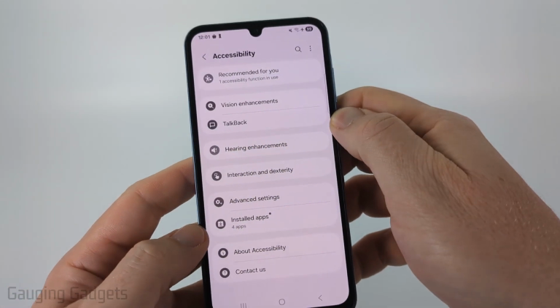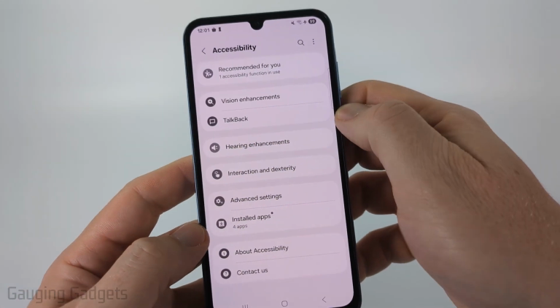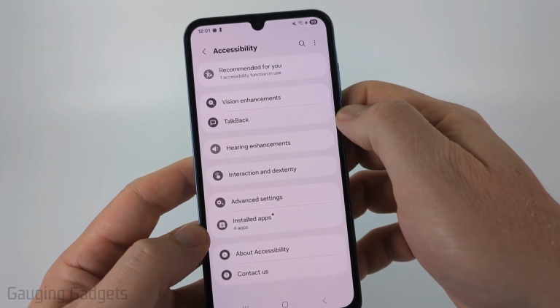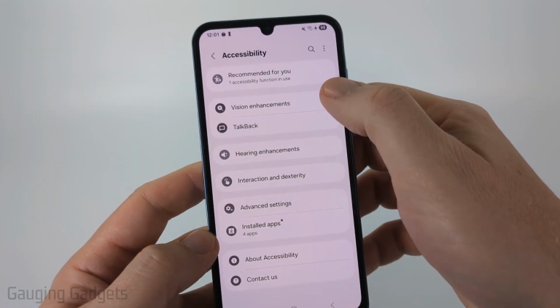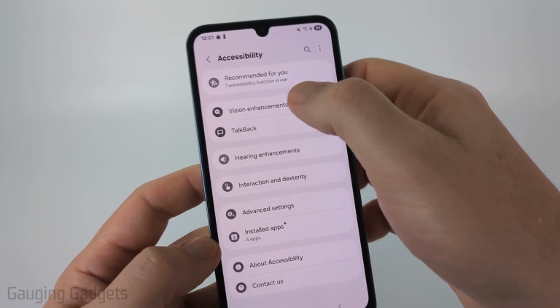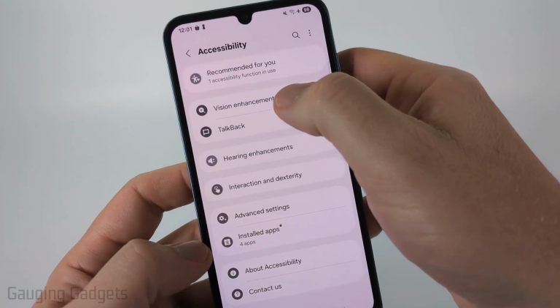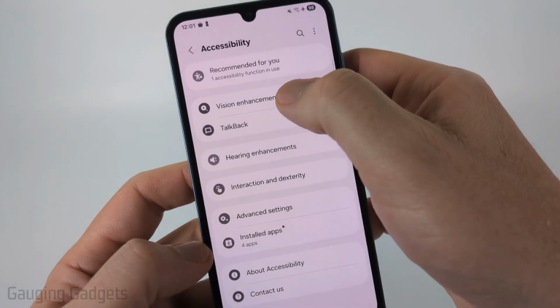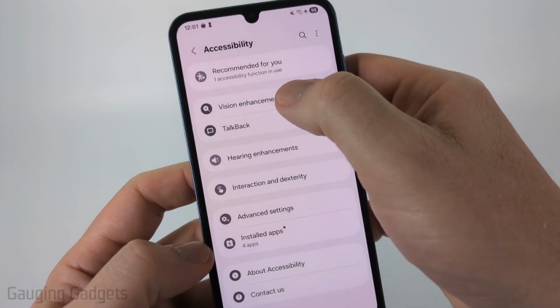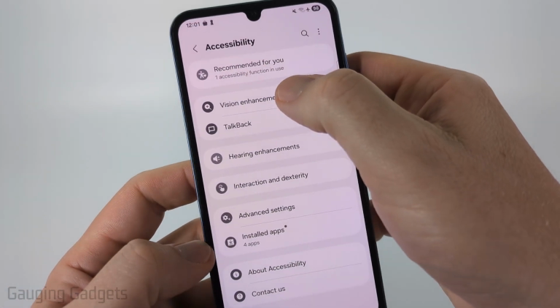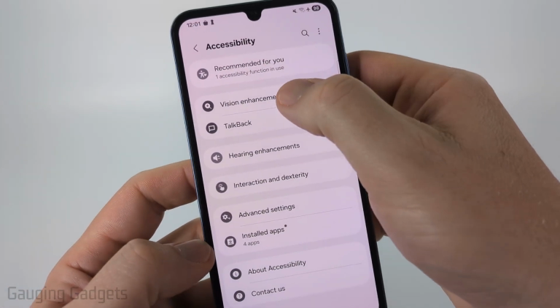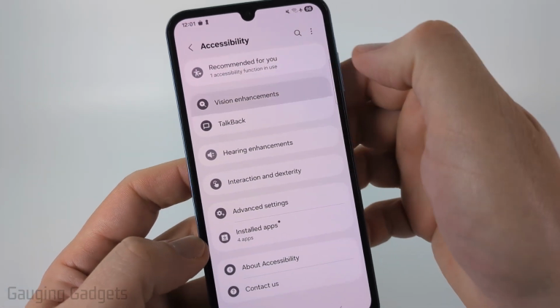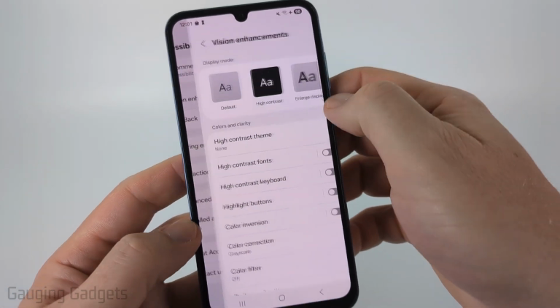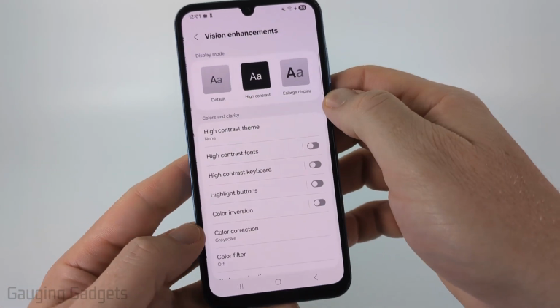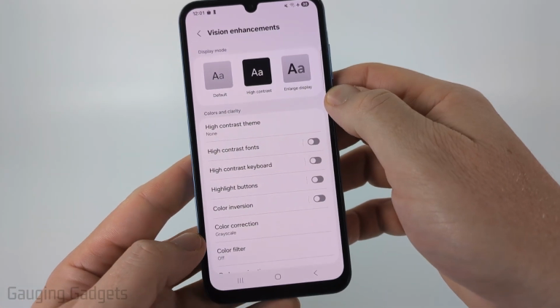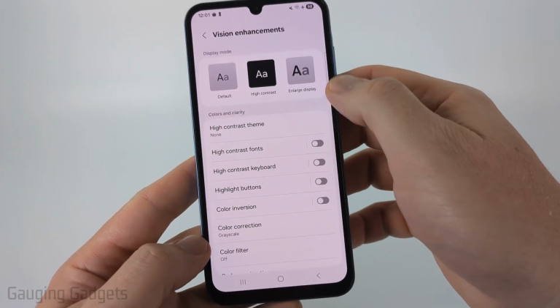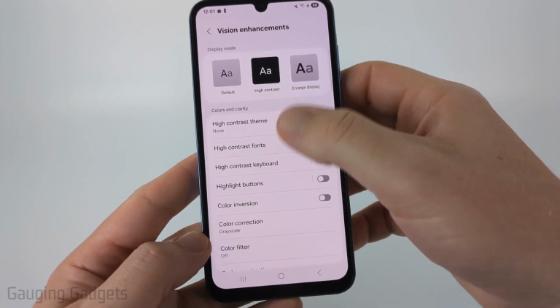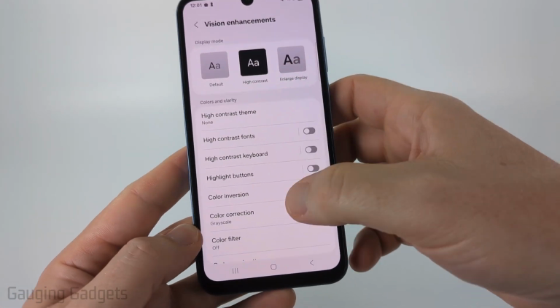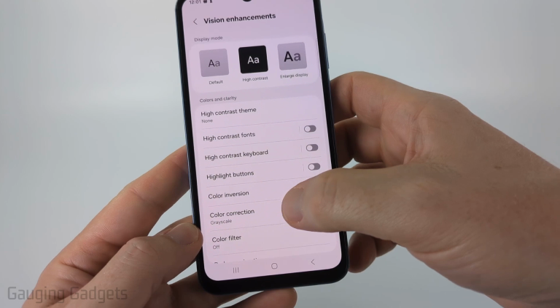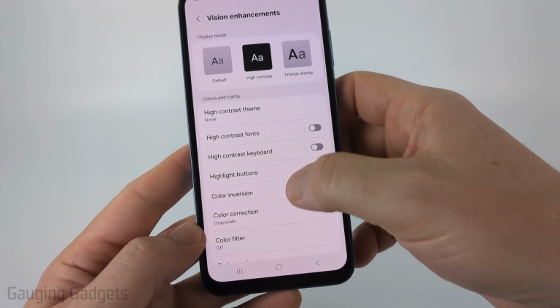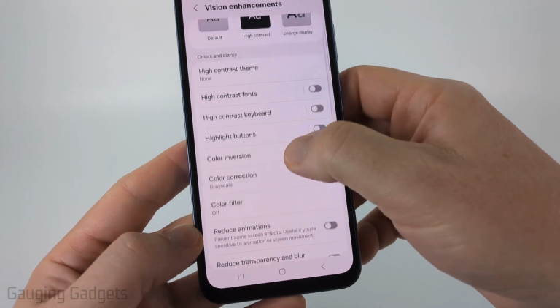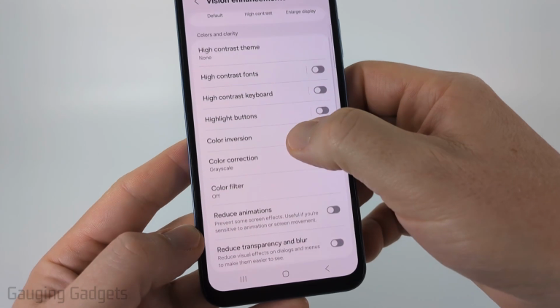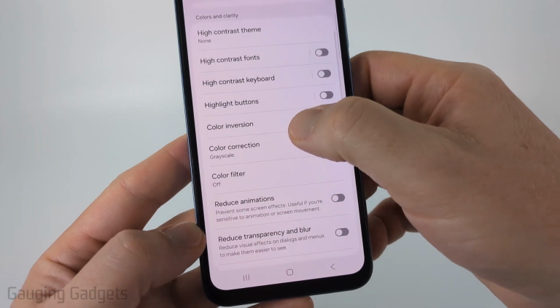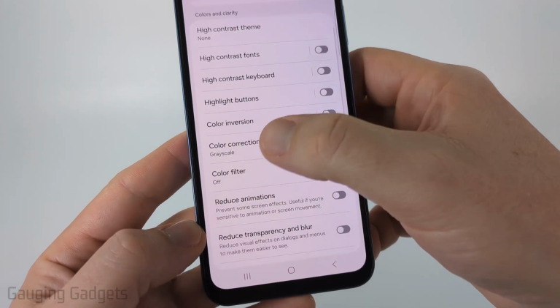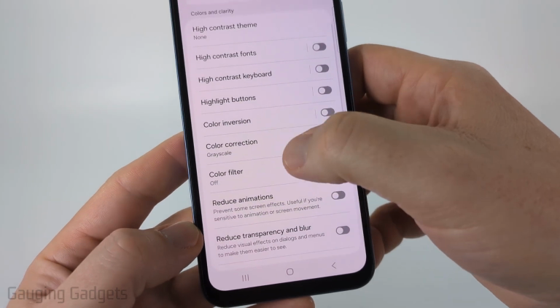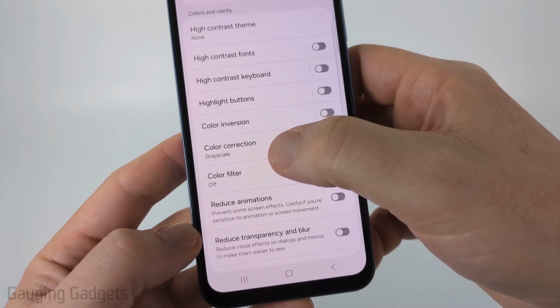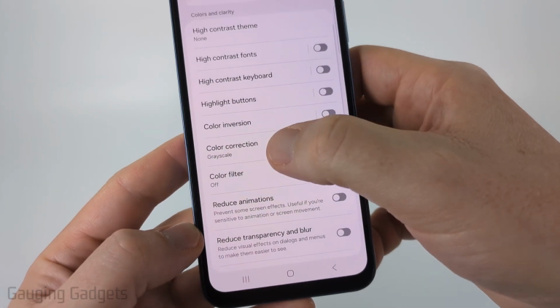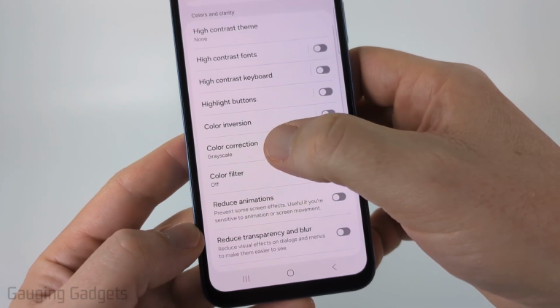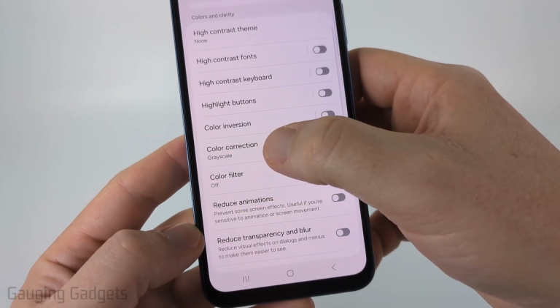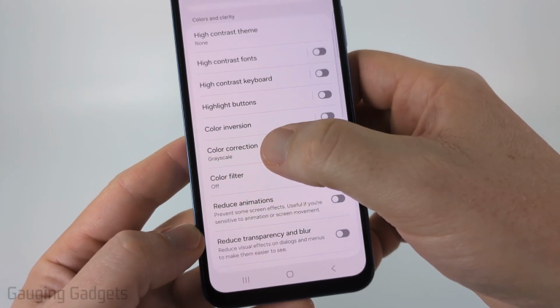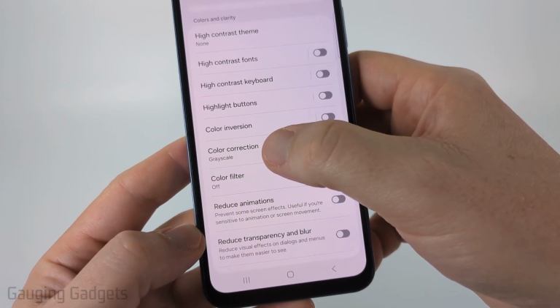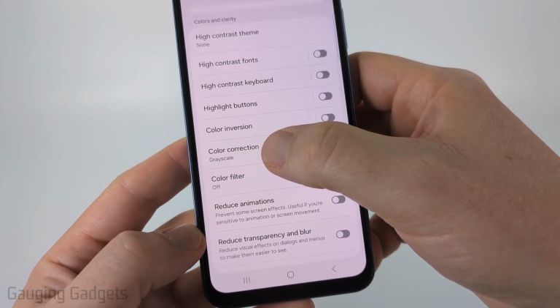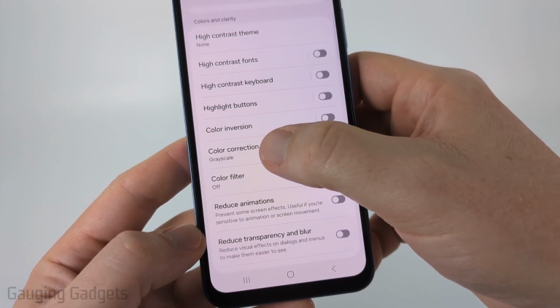From there, select Vision Enhancements. And then all we need to do is near the bottom, select Color Corrections.